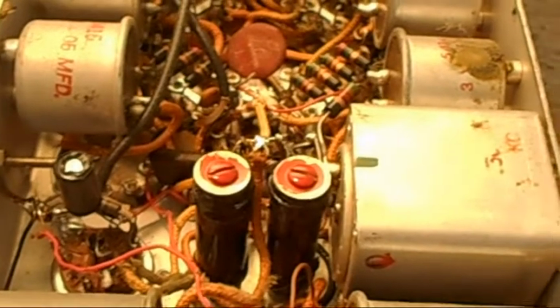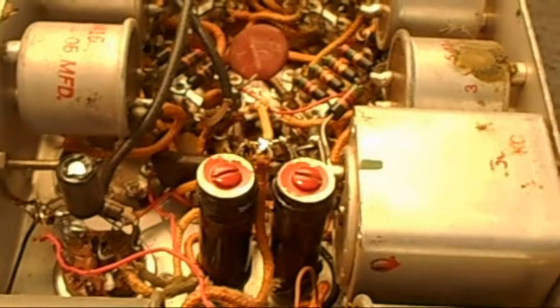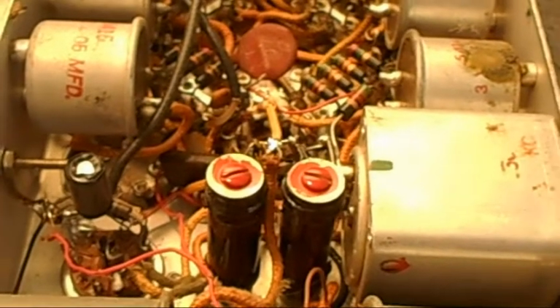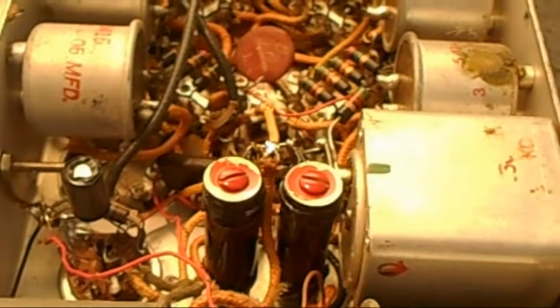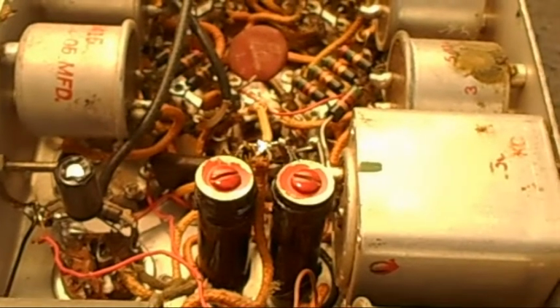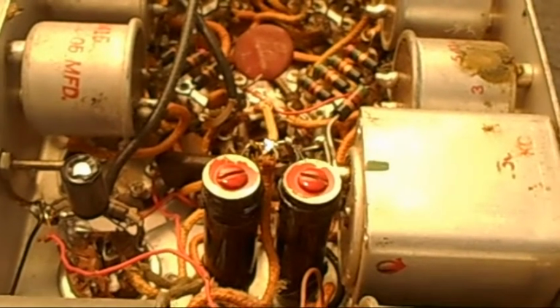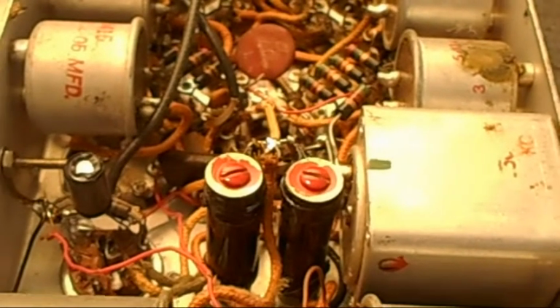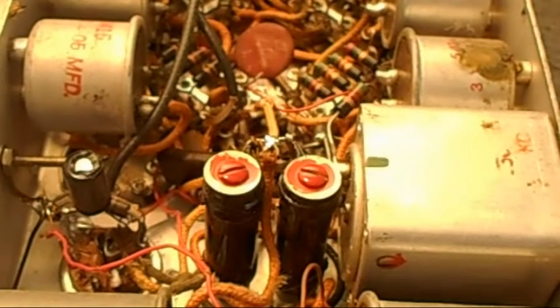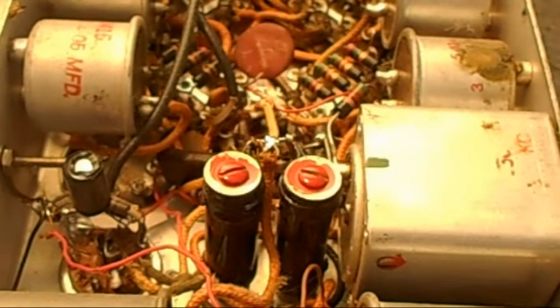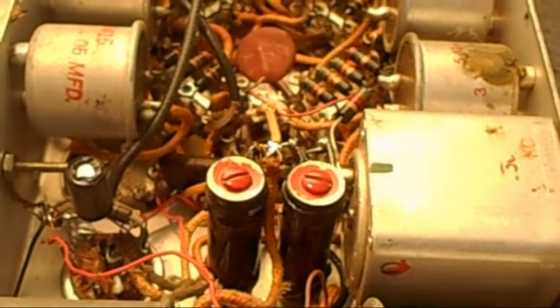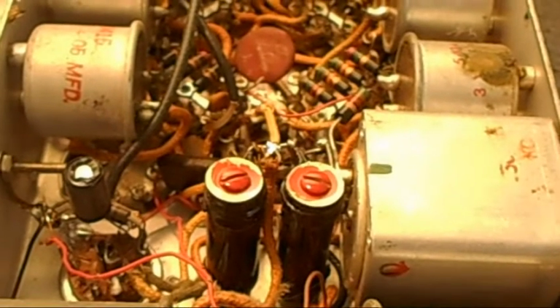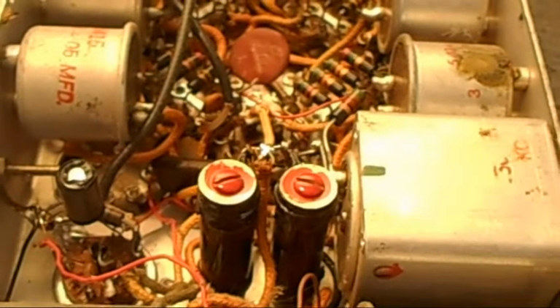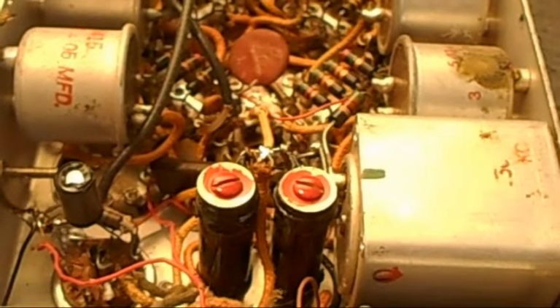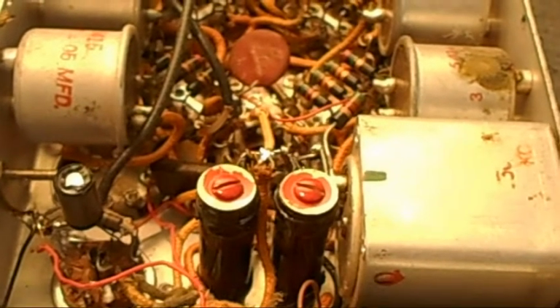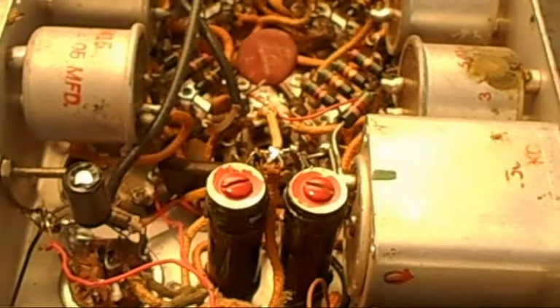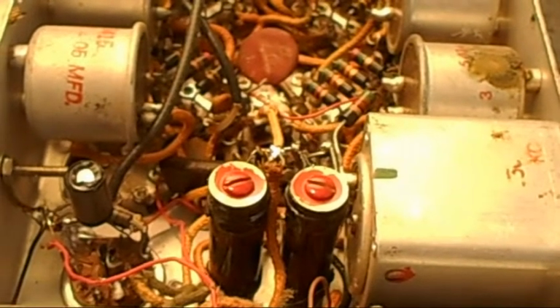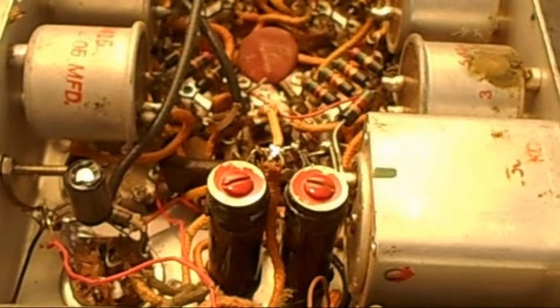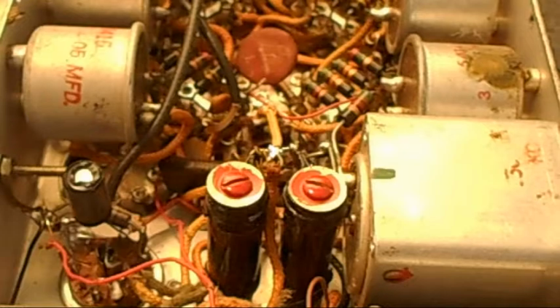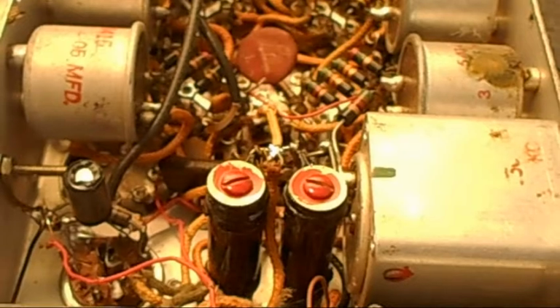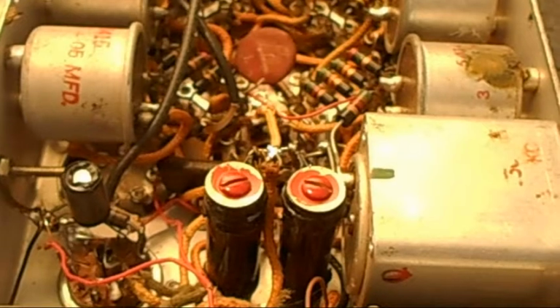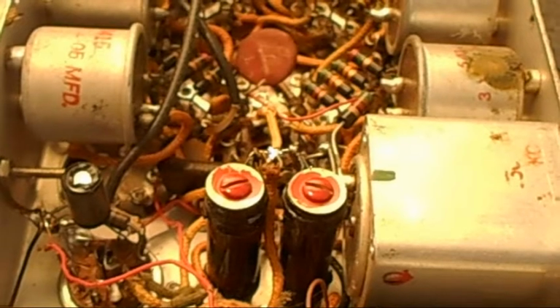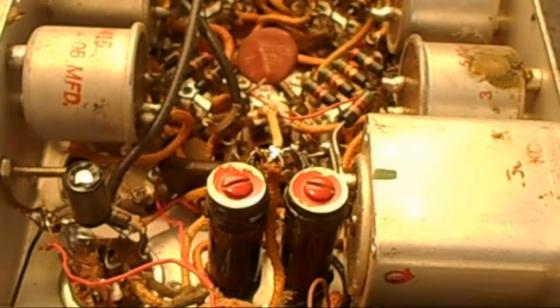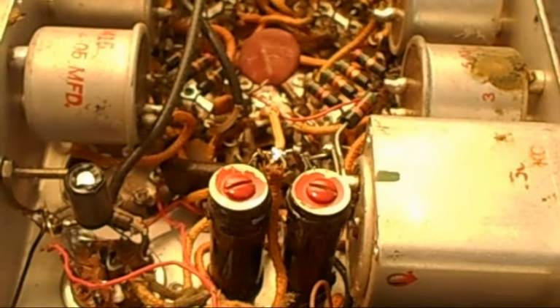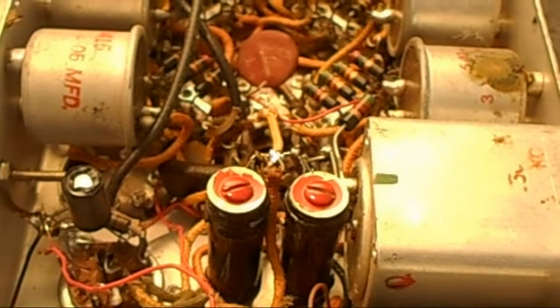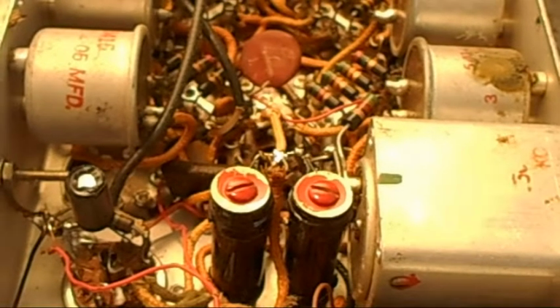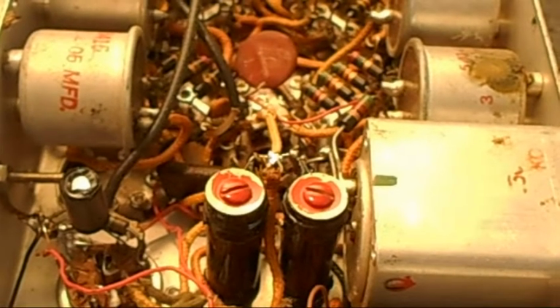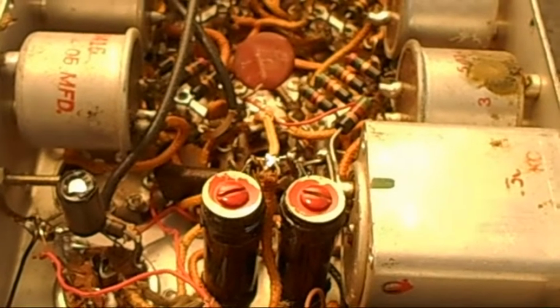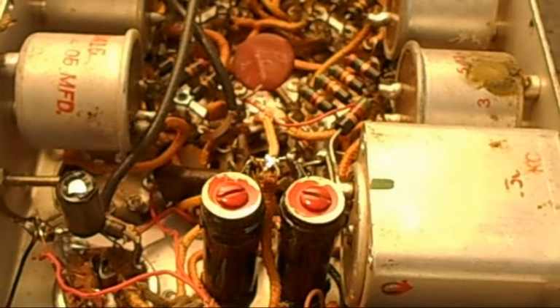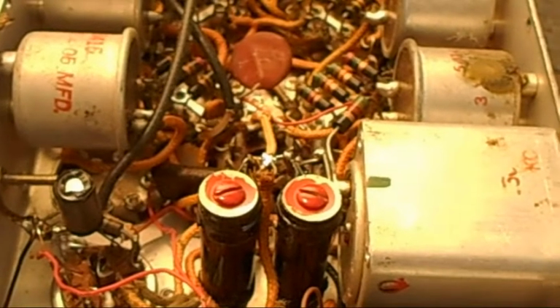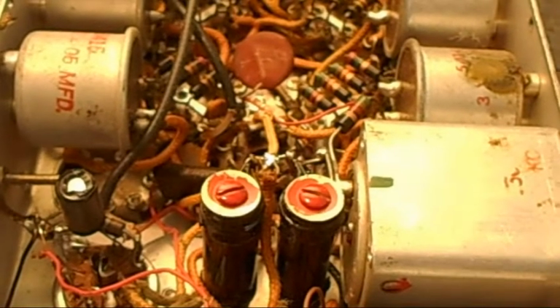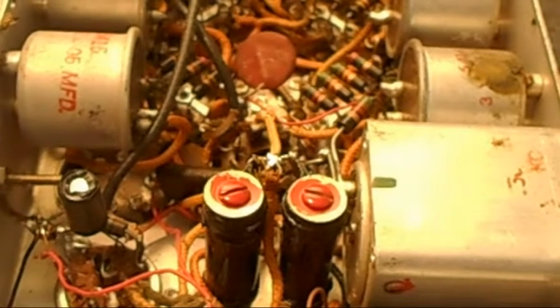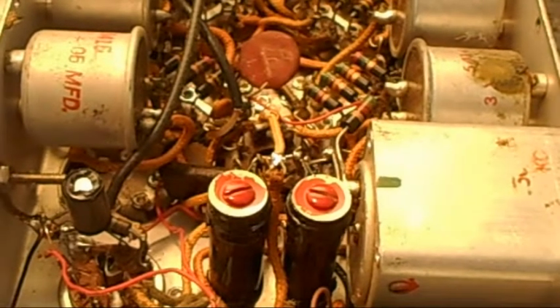That's going to be it for right now. I'm going to do some more inspecting — this is just an inspection of this ARC-5.